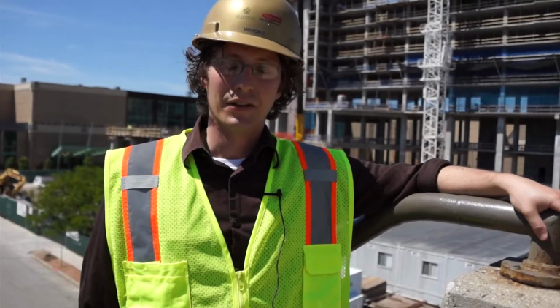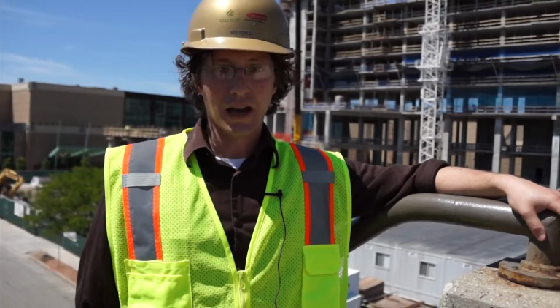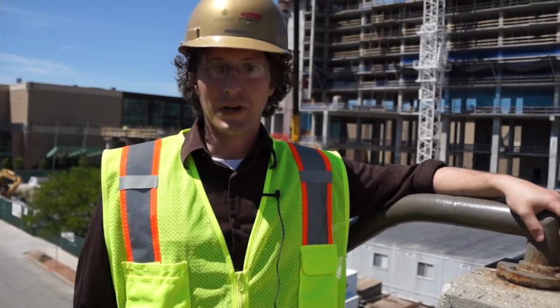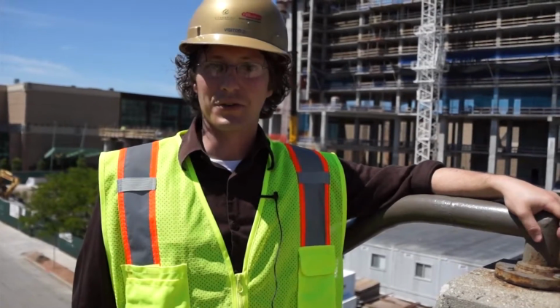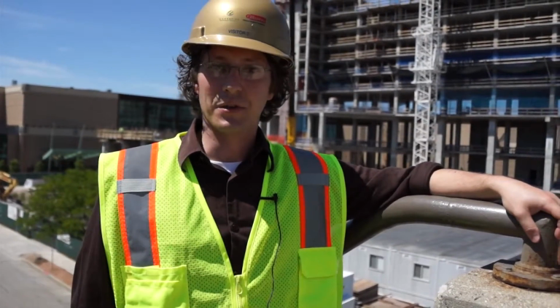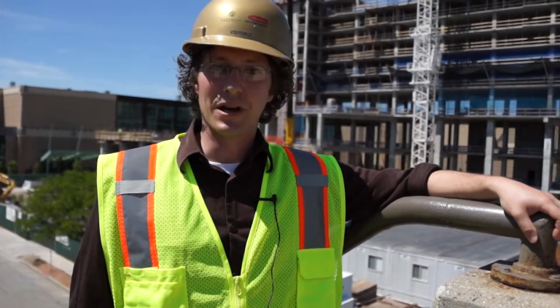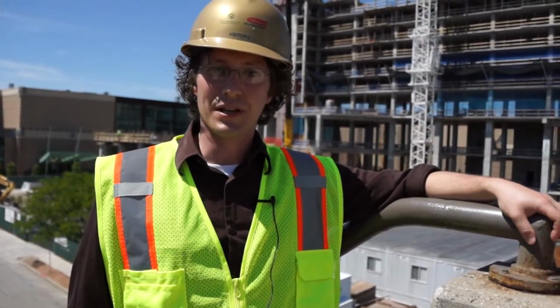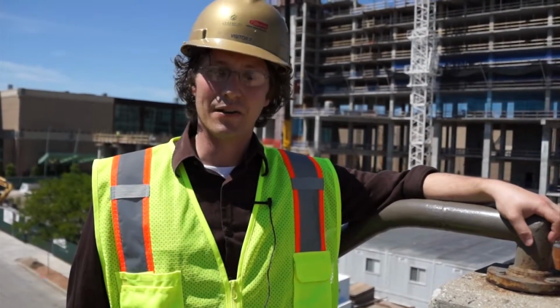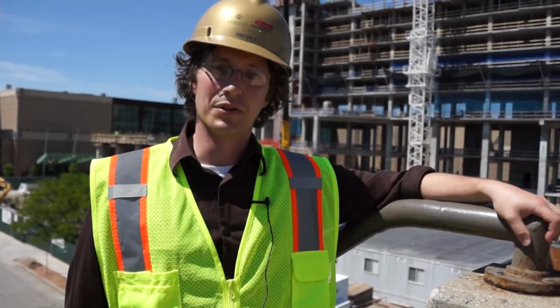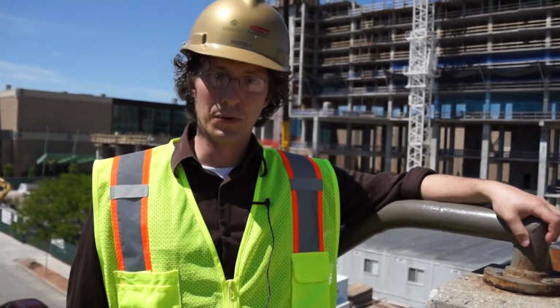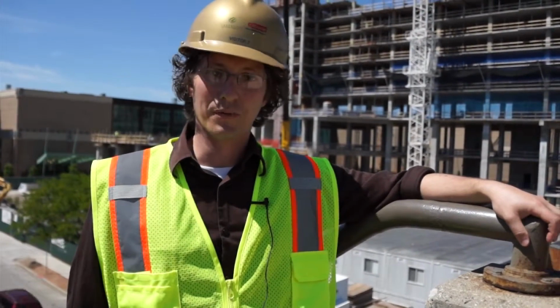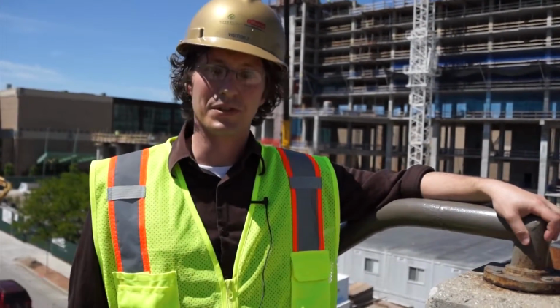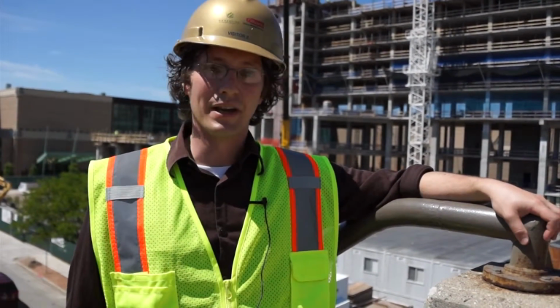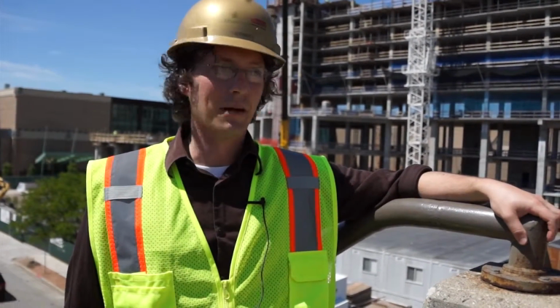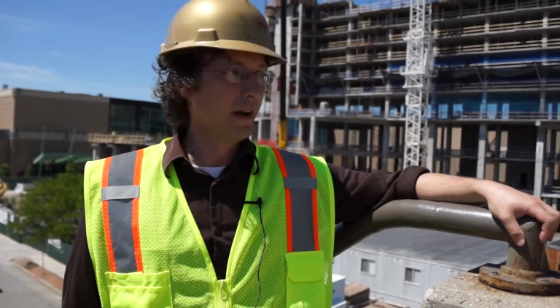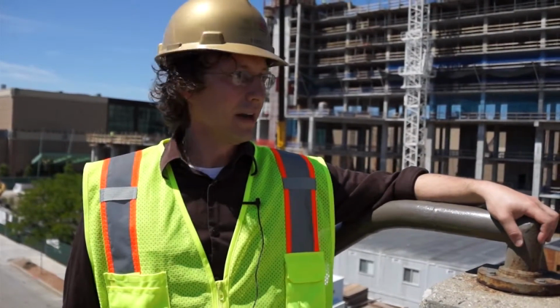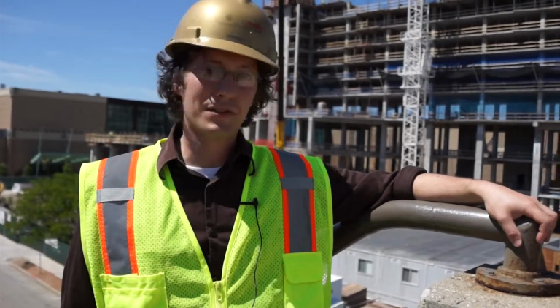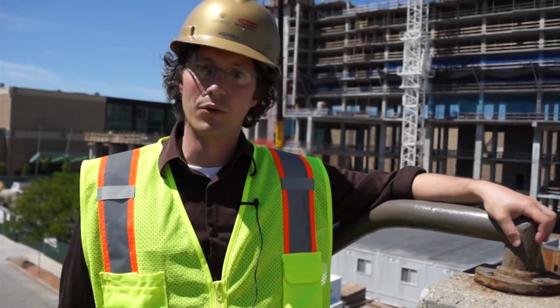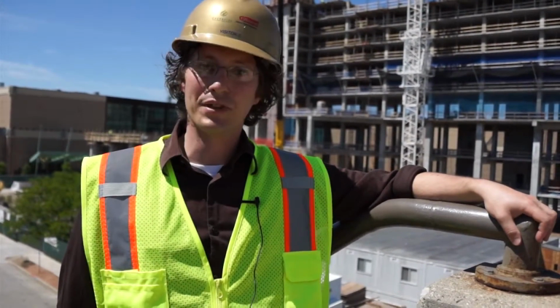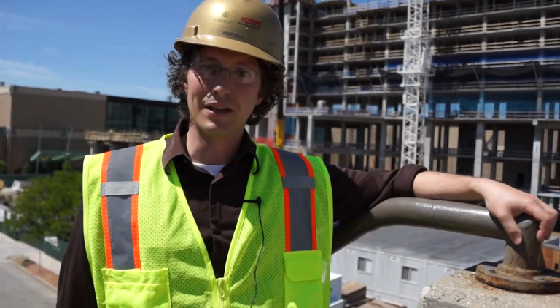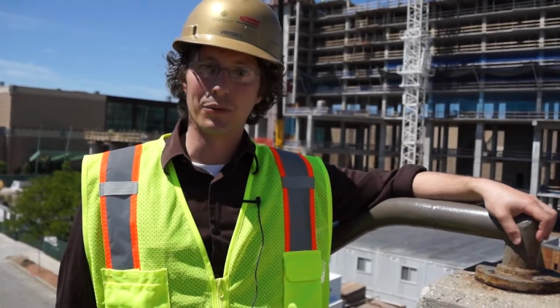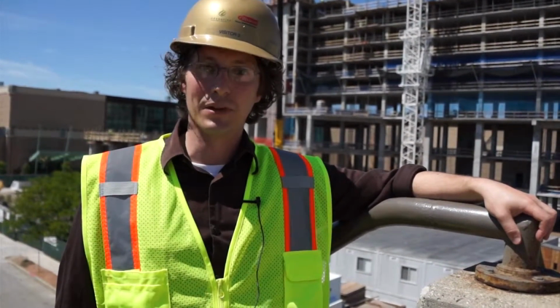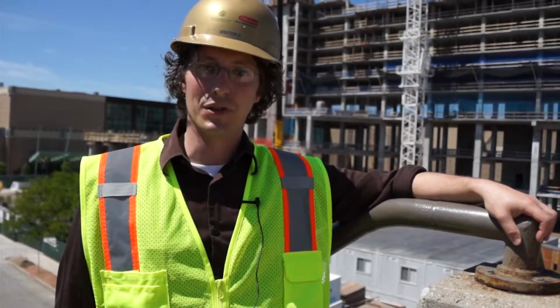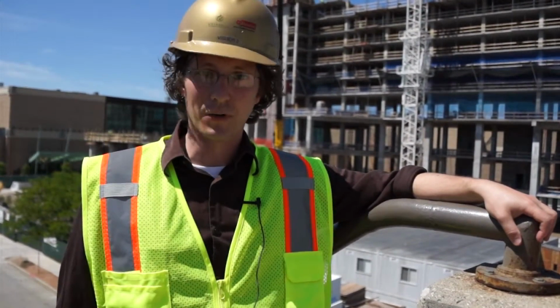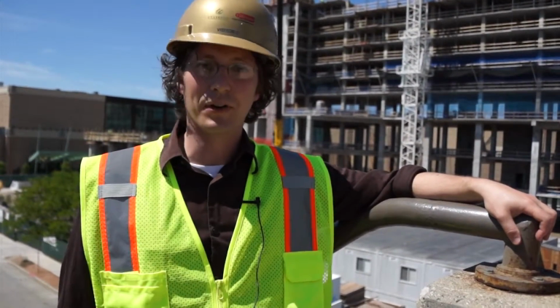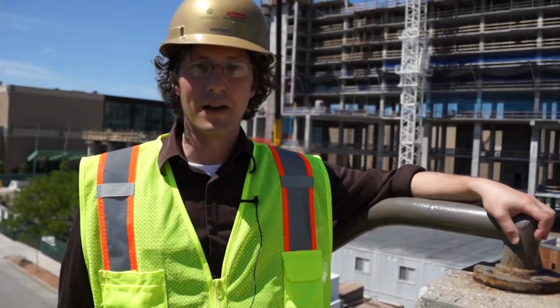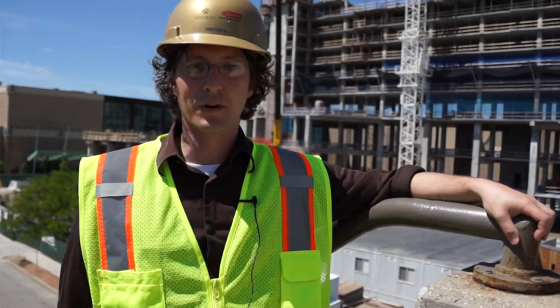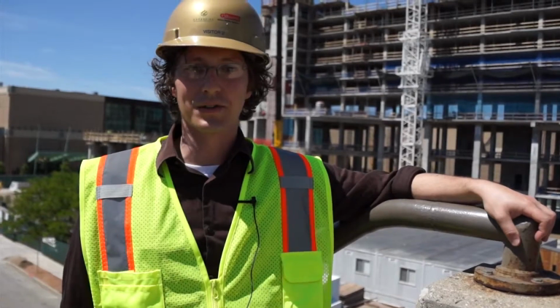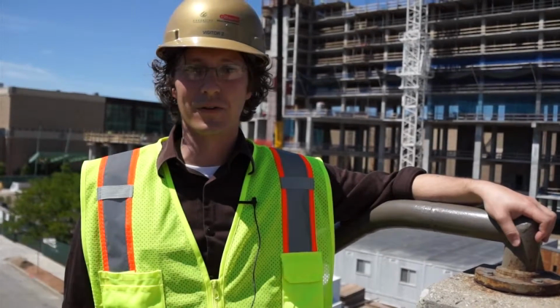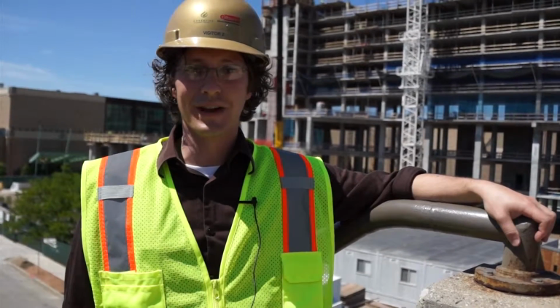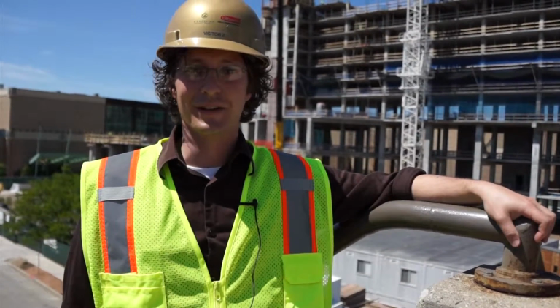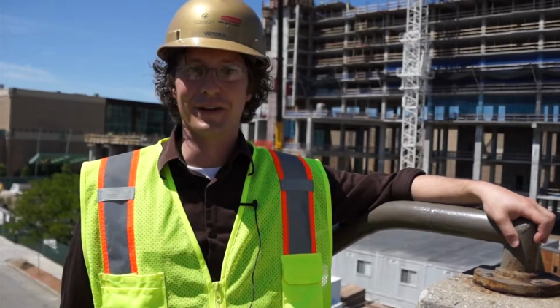The contractors on the project gave us a tour of the site on Monday, so we'll take you through it and show you what kind of work is going on in there.